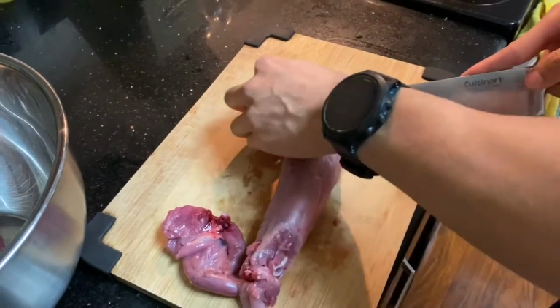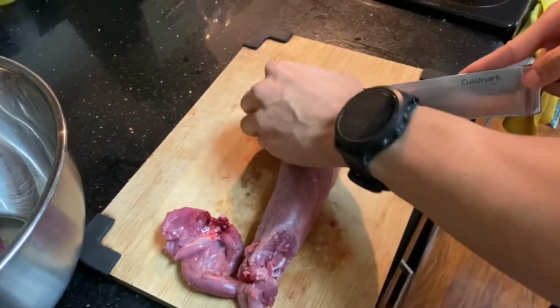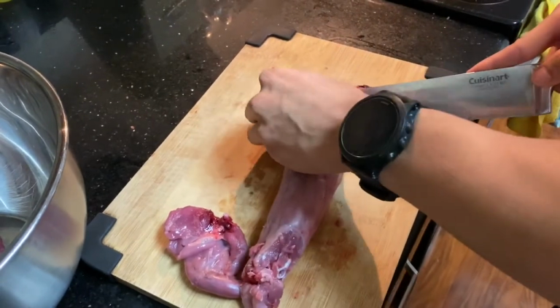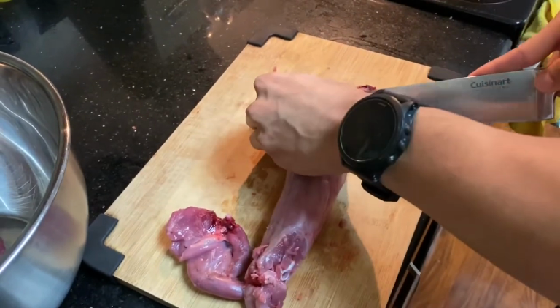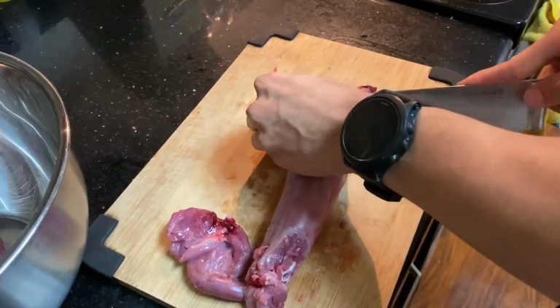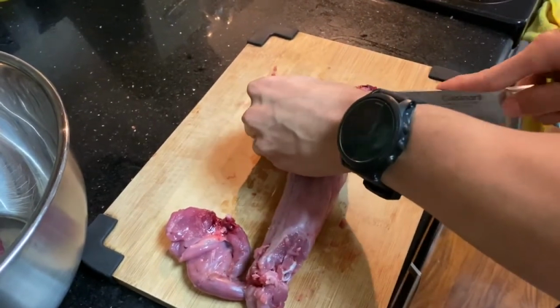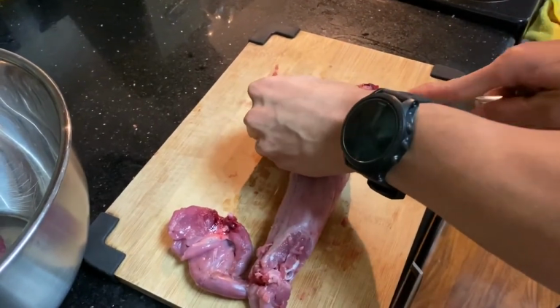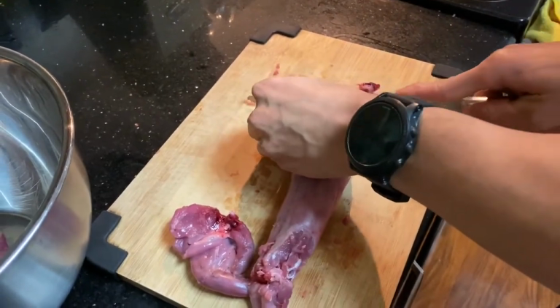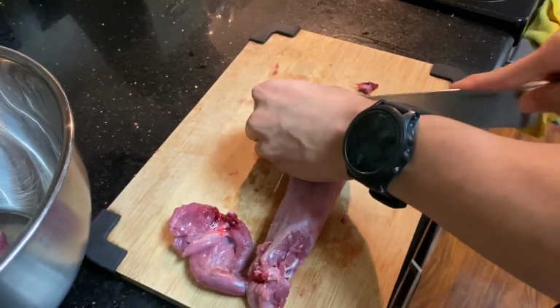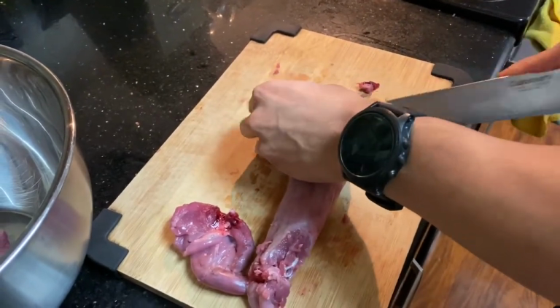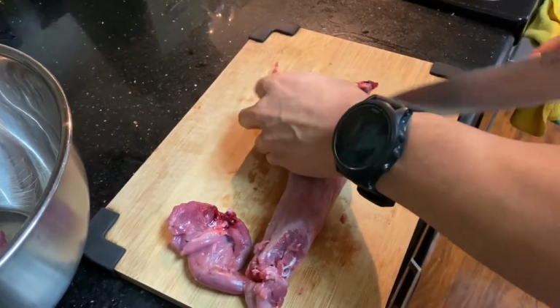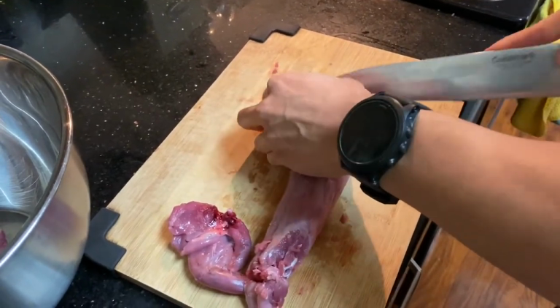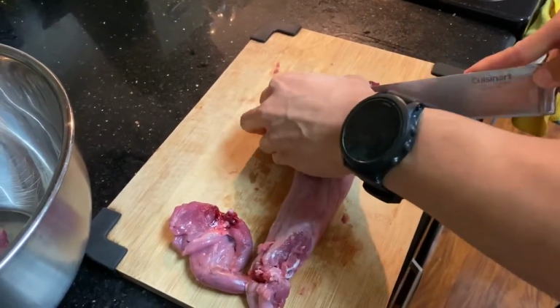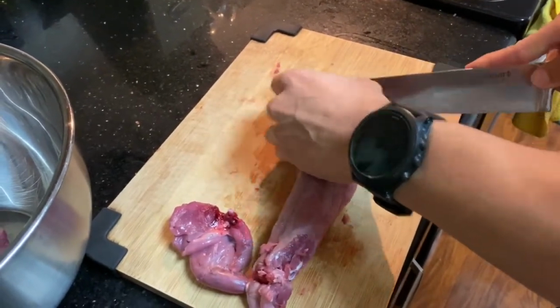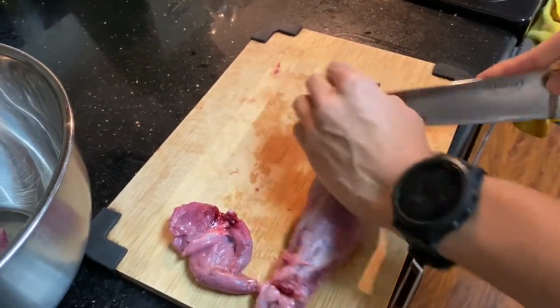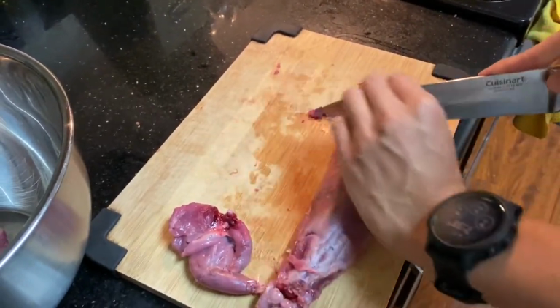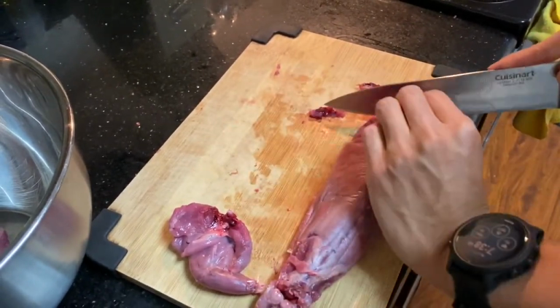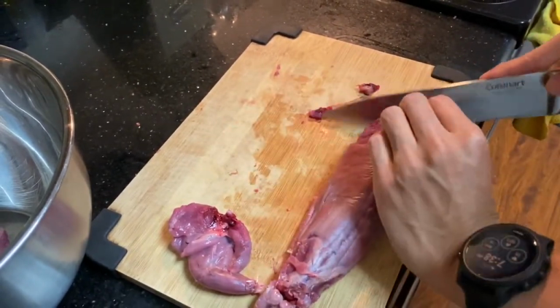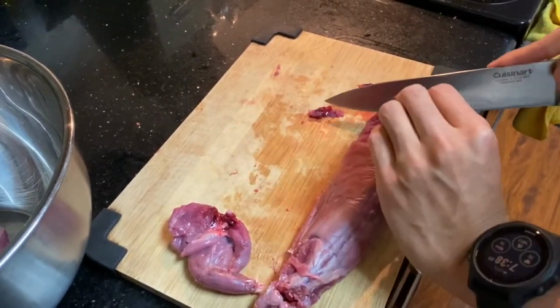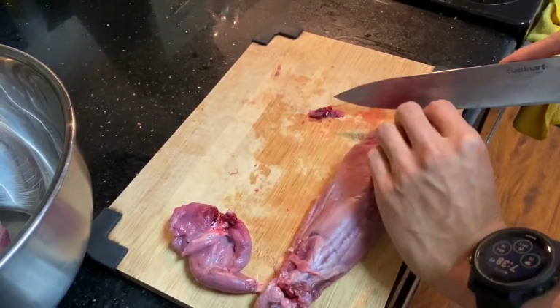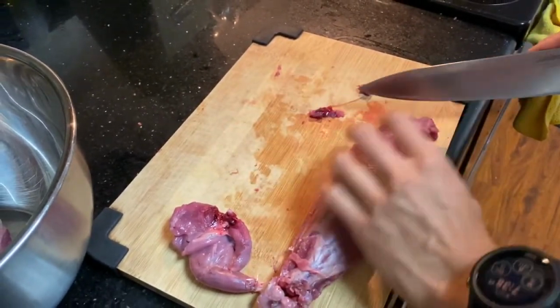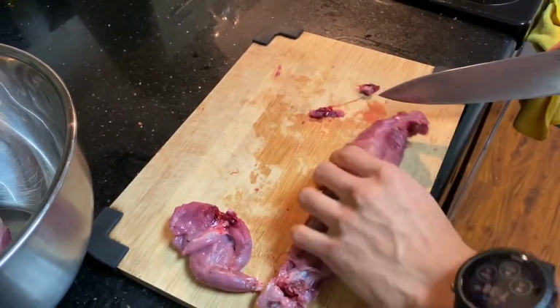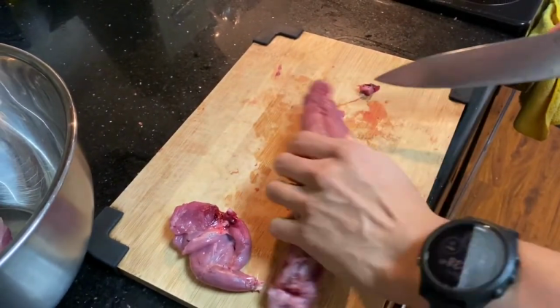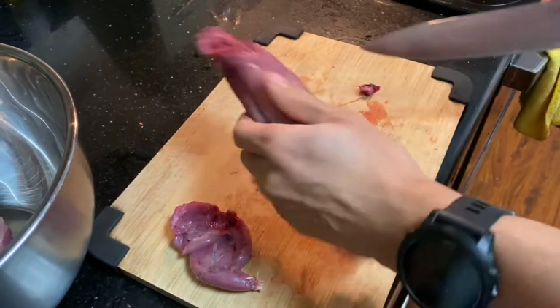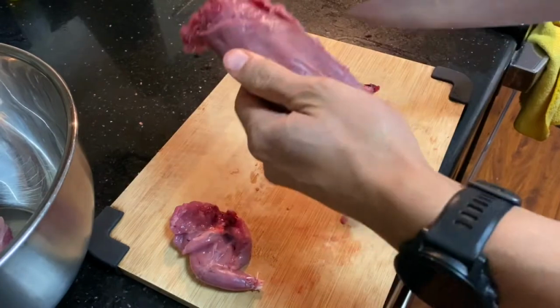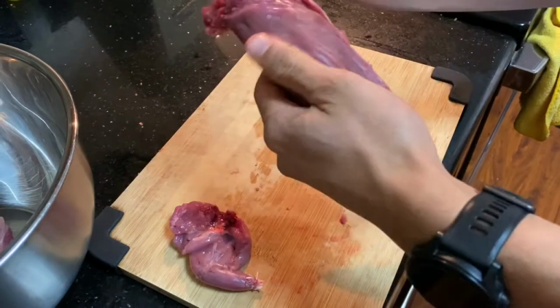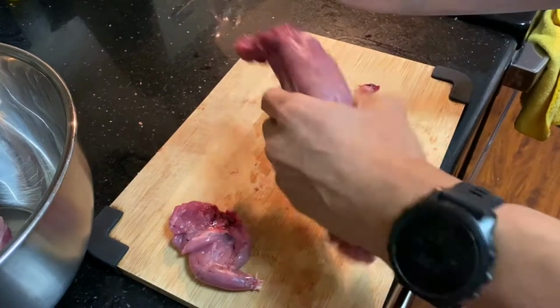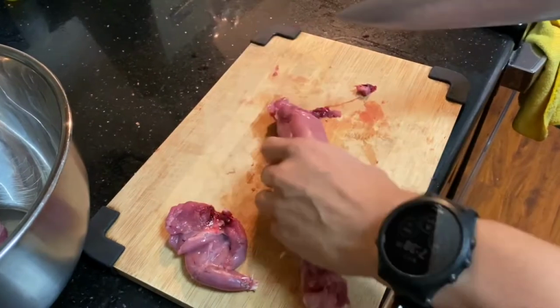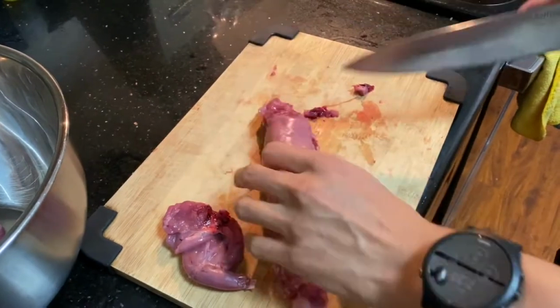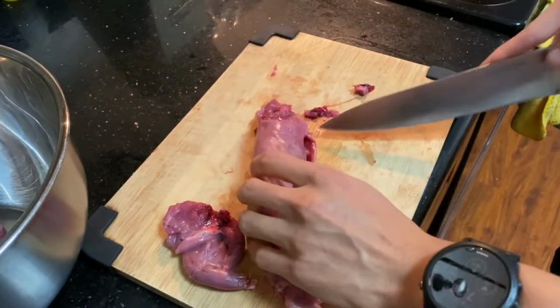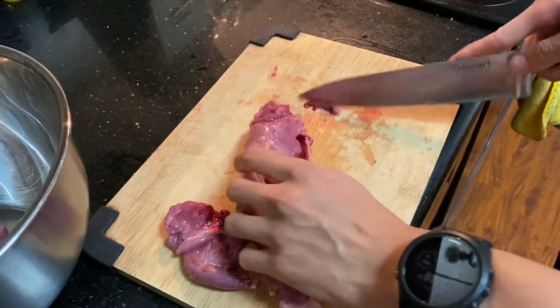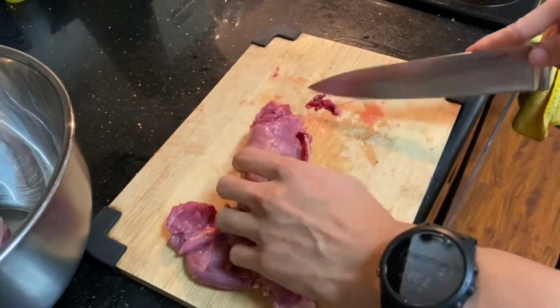You're gonna eat it. Your shot placement matters a lot, because you don't want to damage the meat.